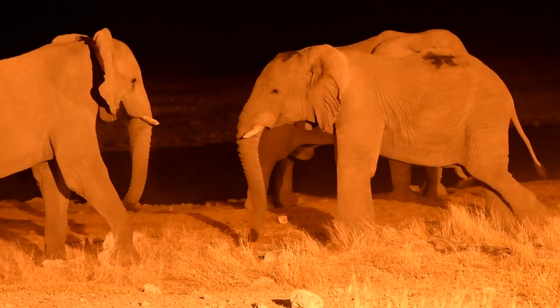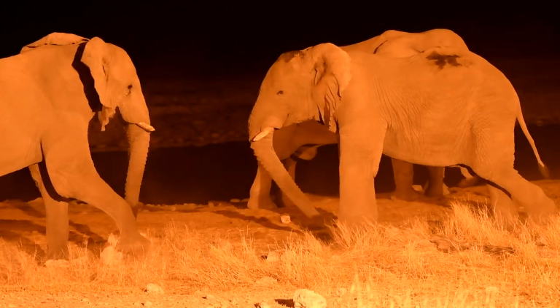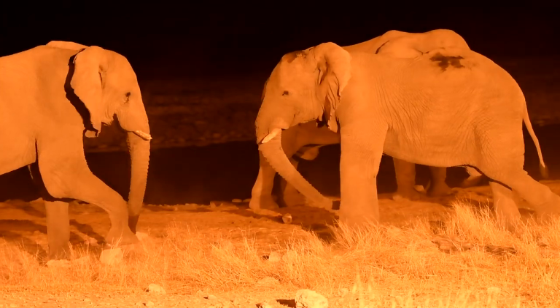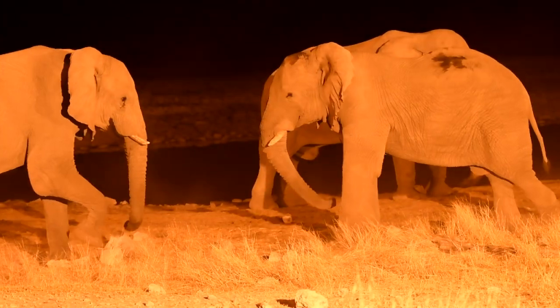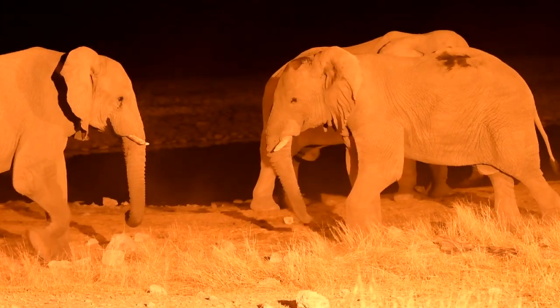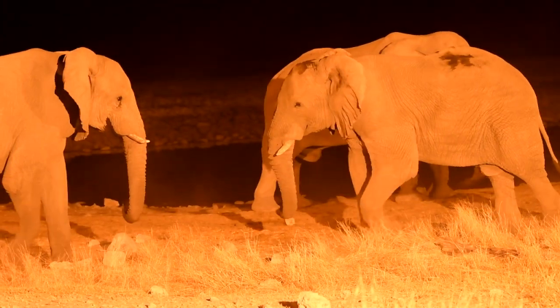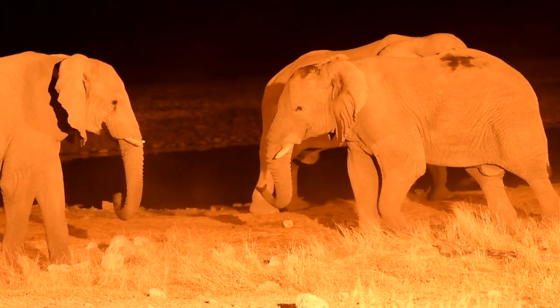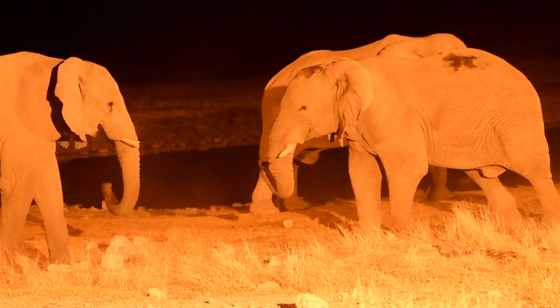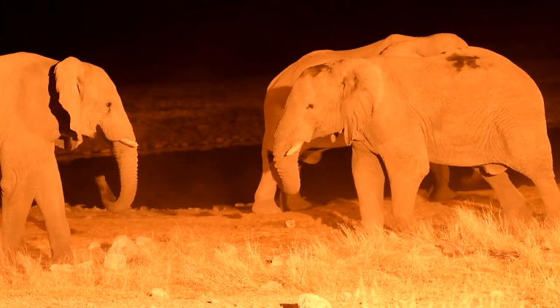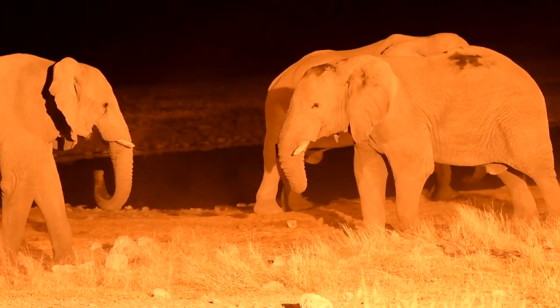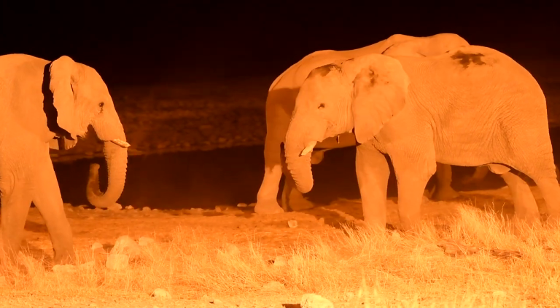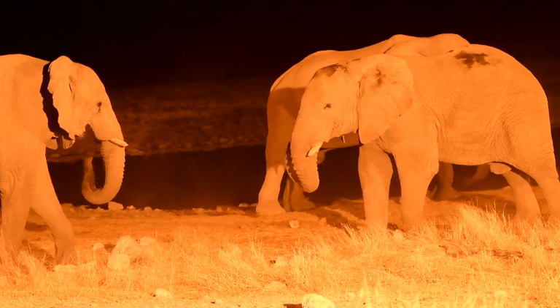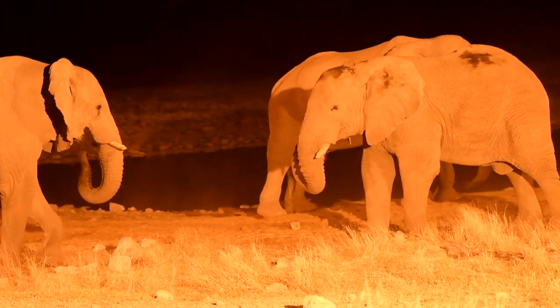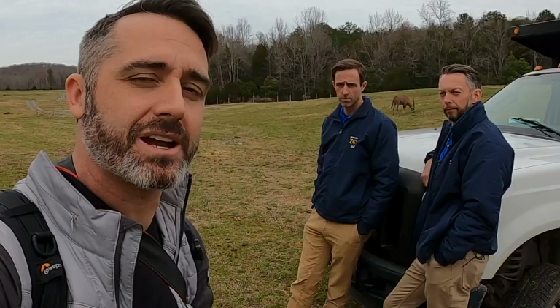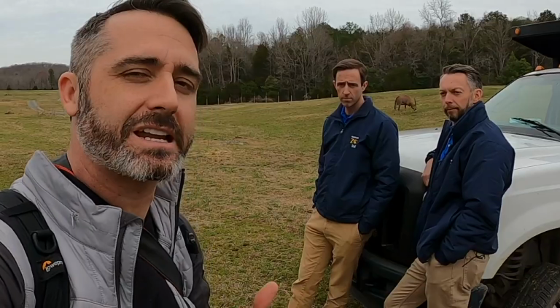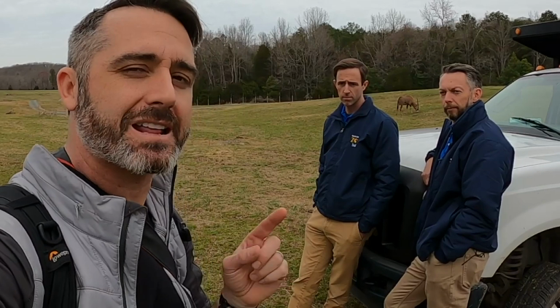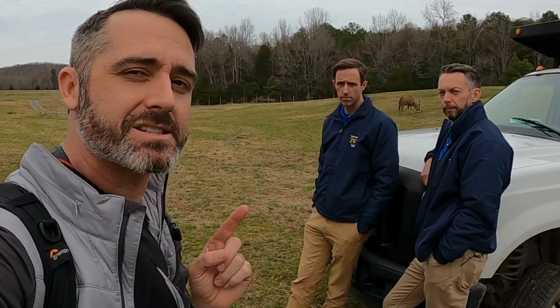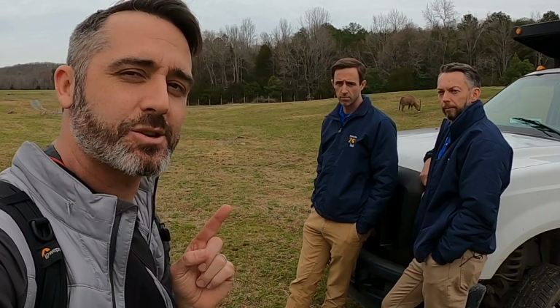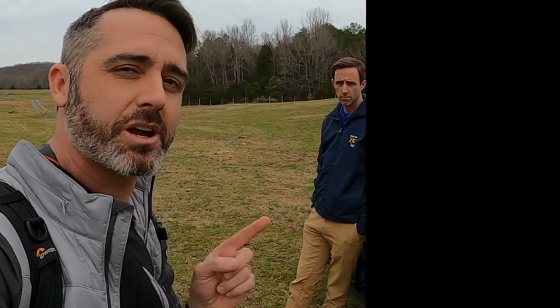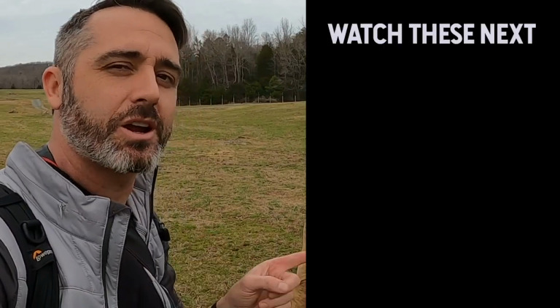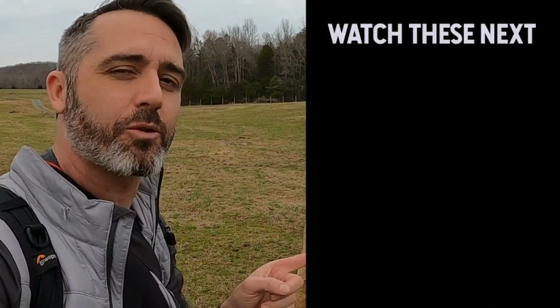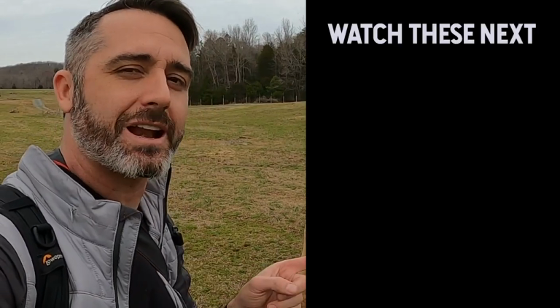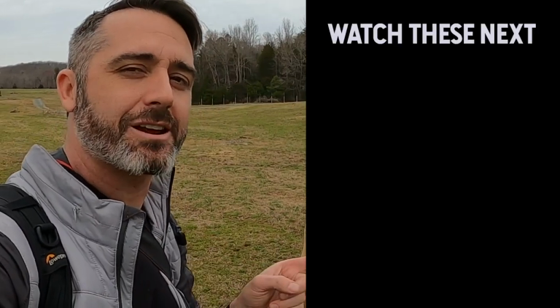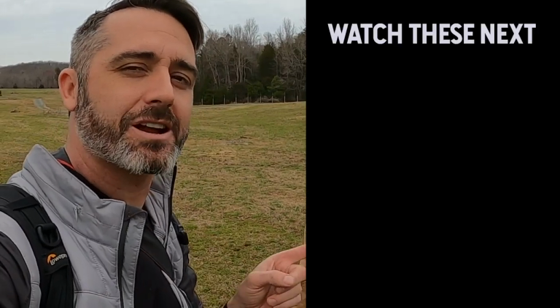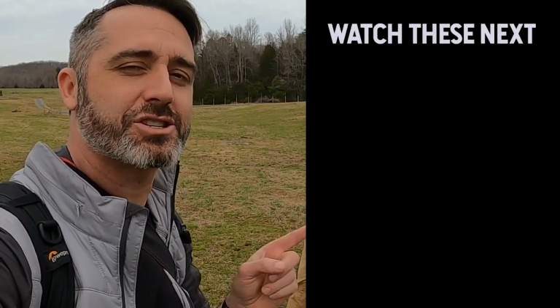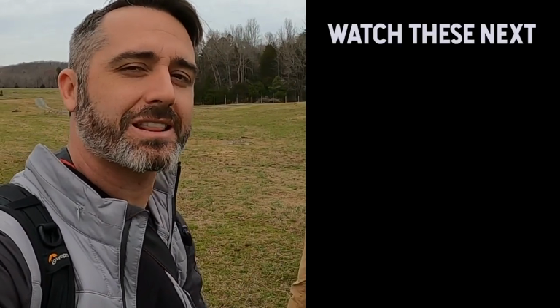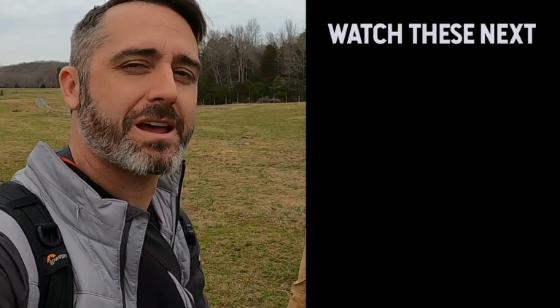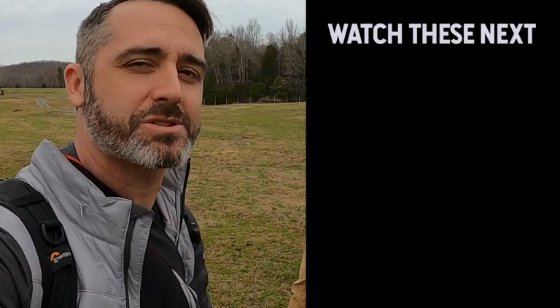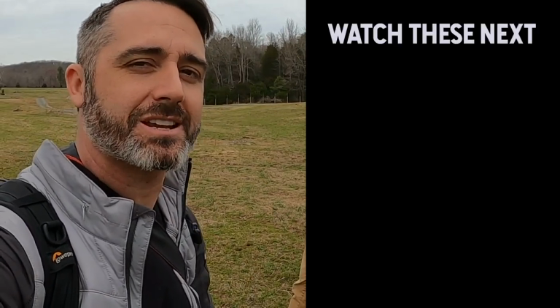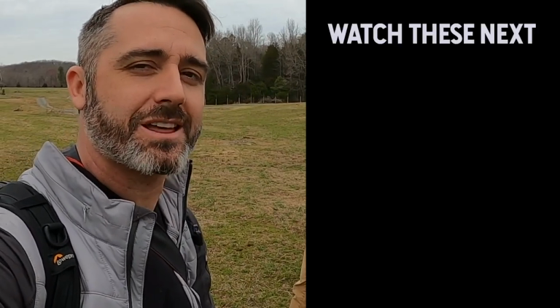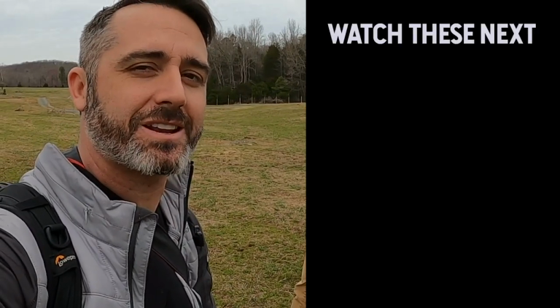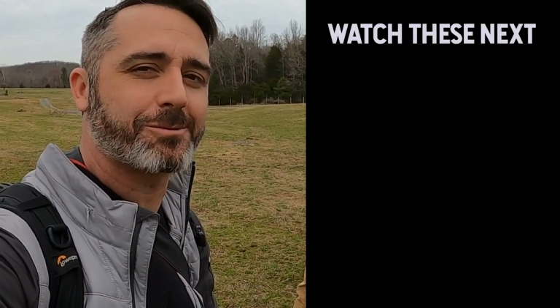Thanks for watching that video. Remember, there are more videos we've done here at the zoo right here — check them out and we'll see you in another video.